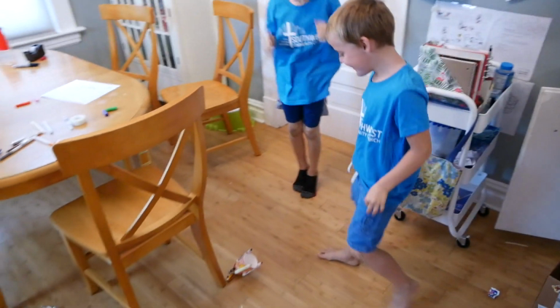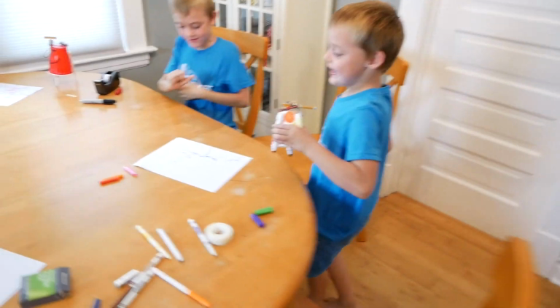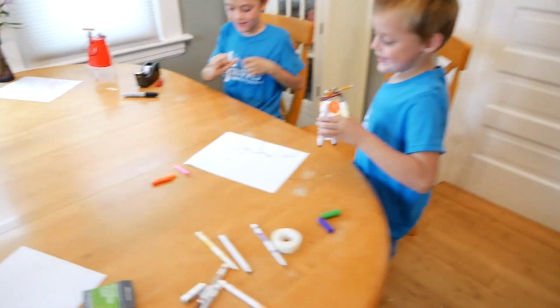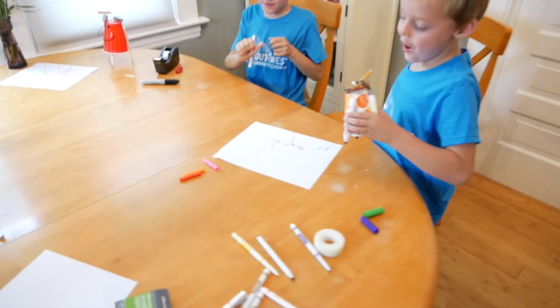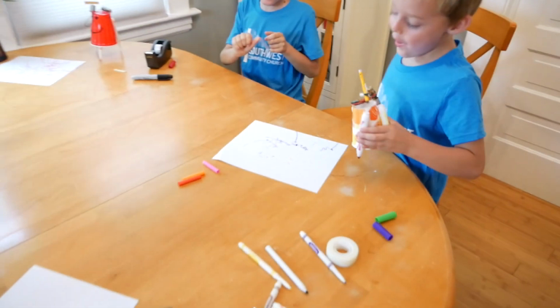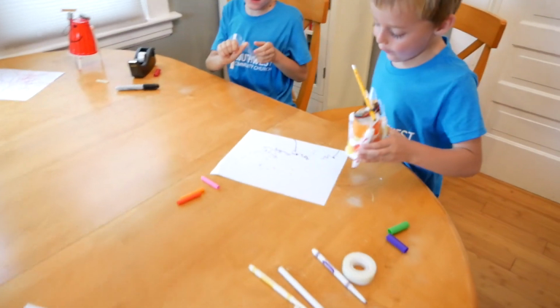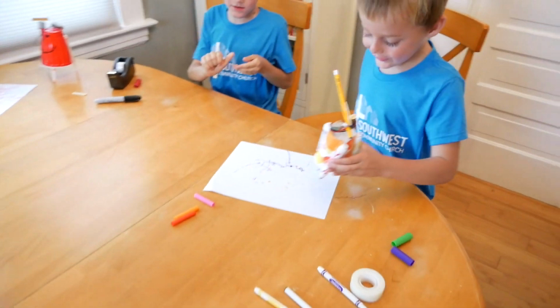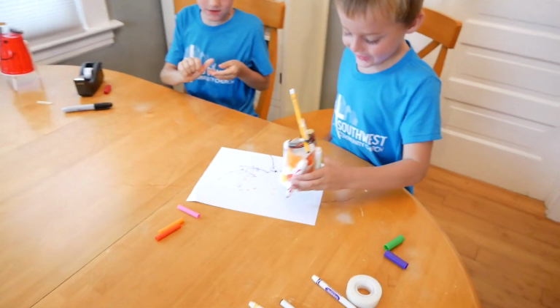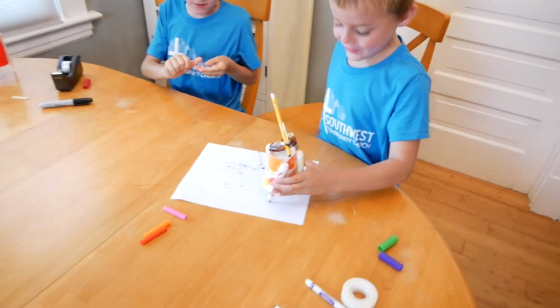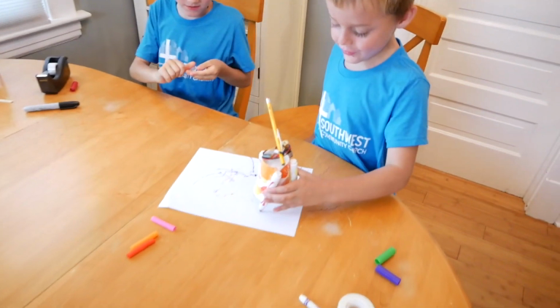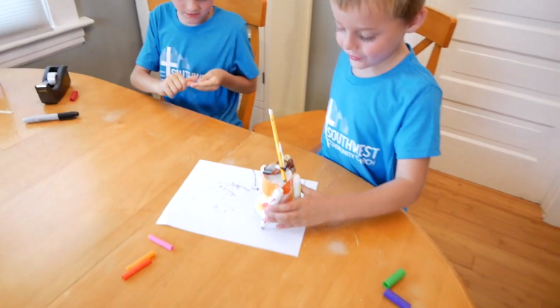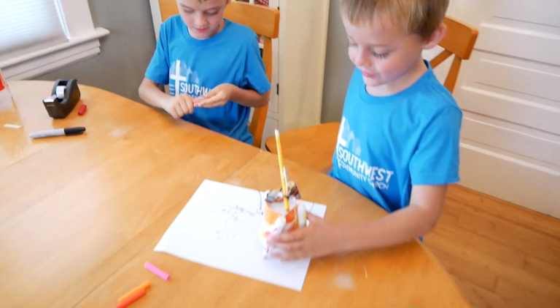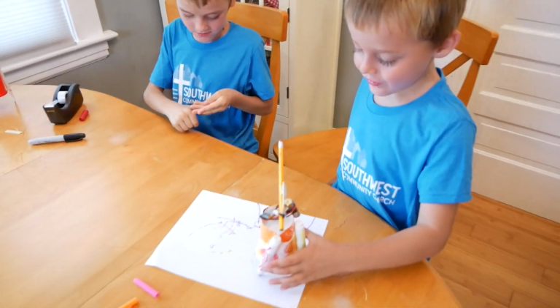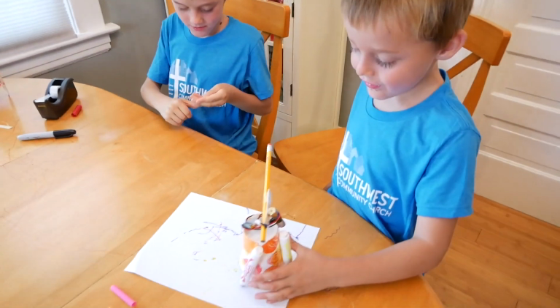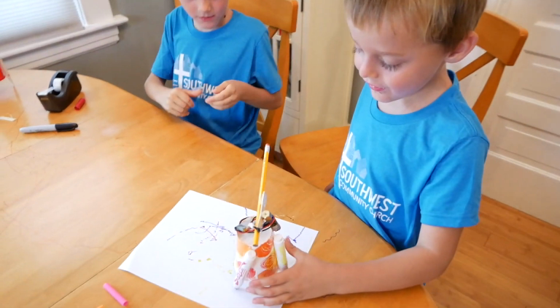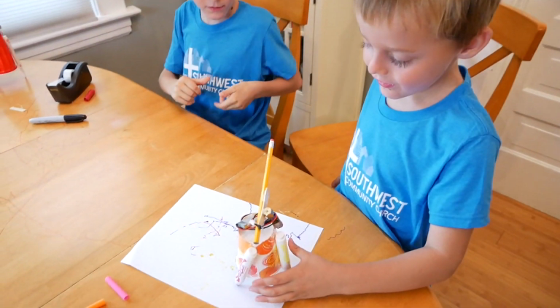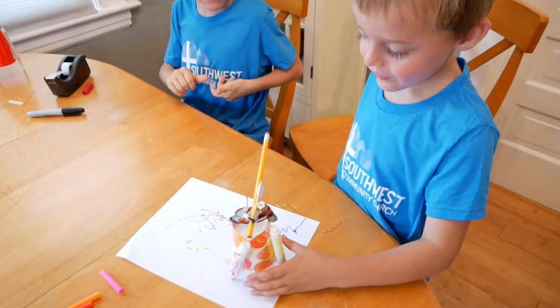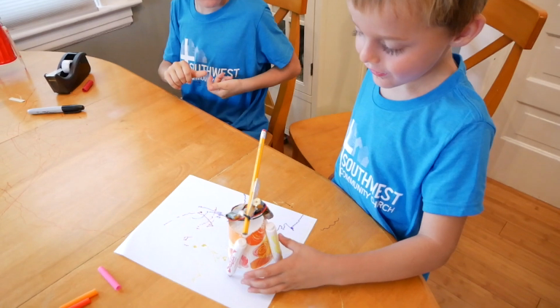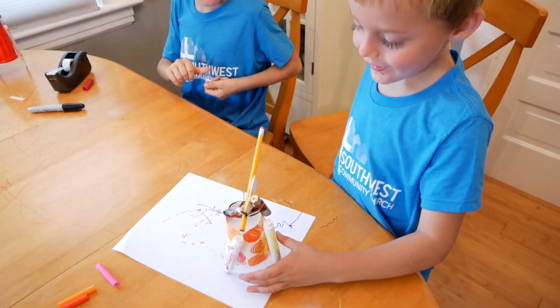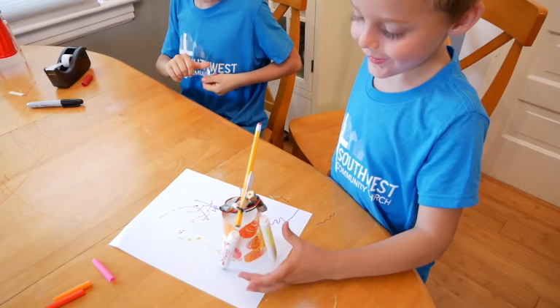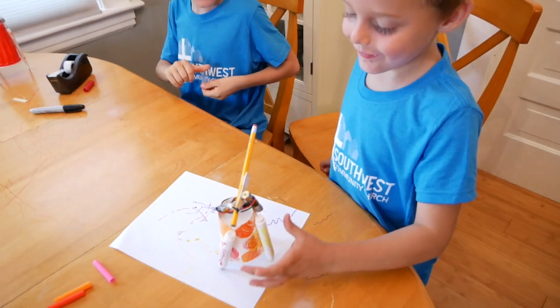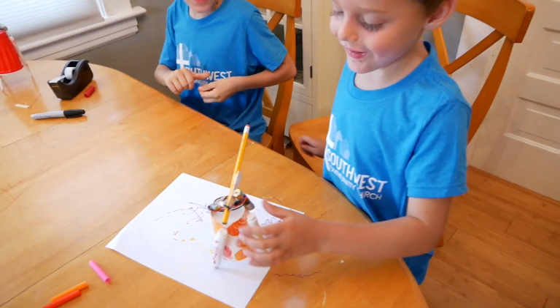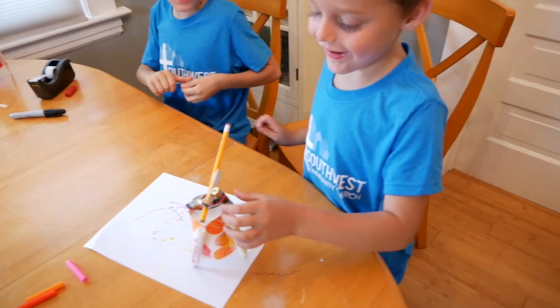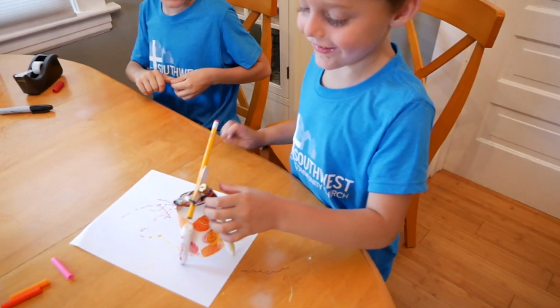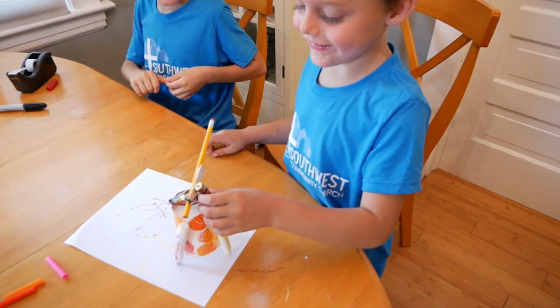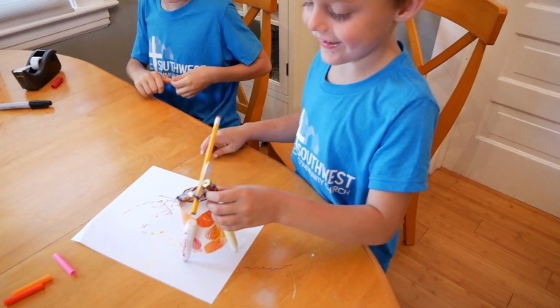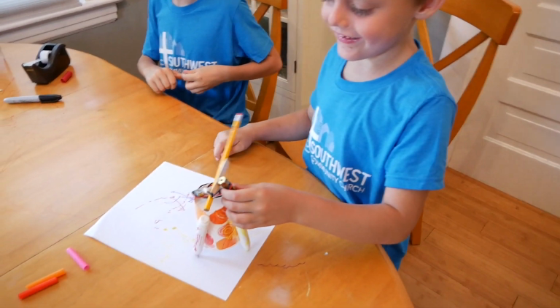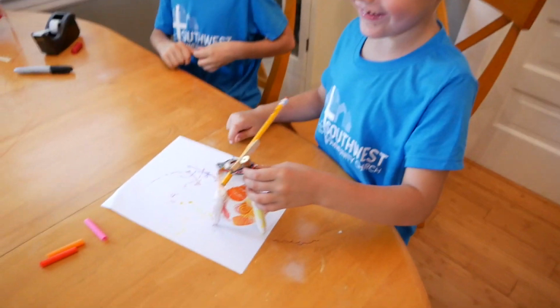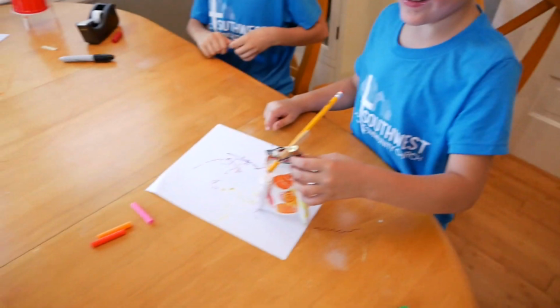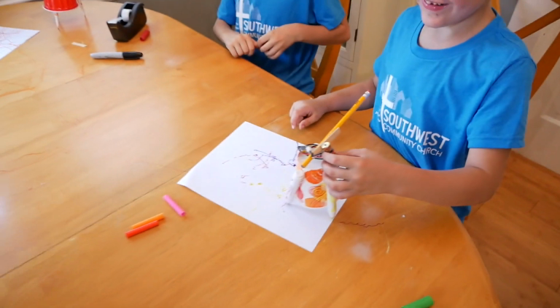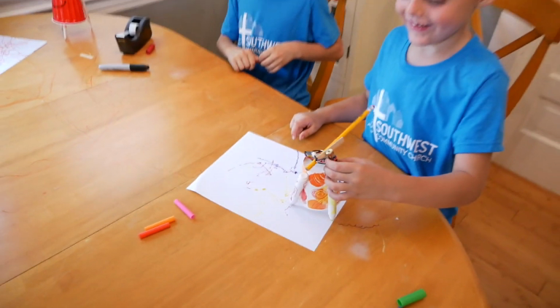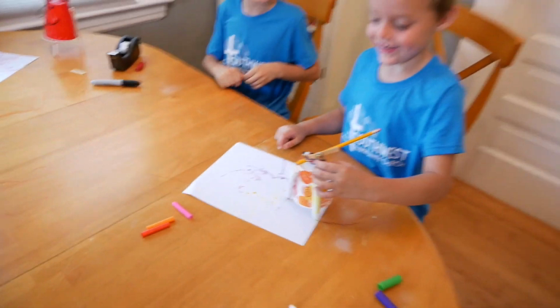It got all tangled! We're going to untangle it now.